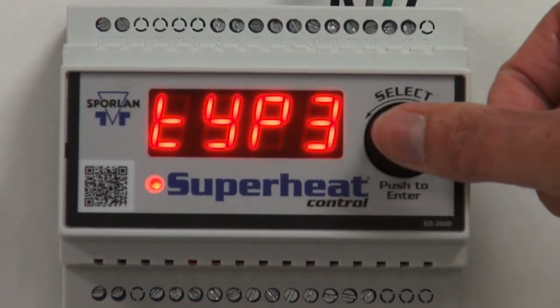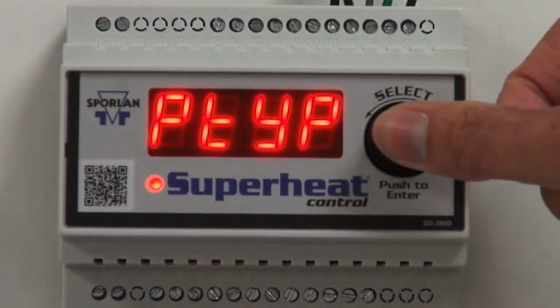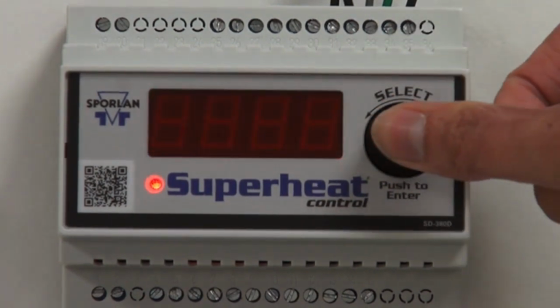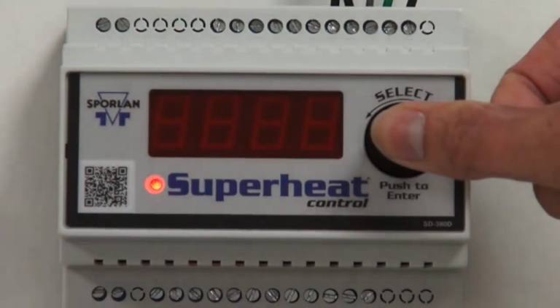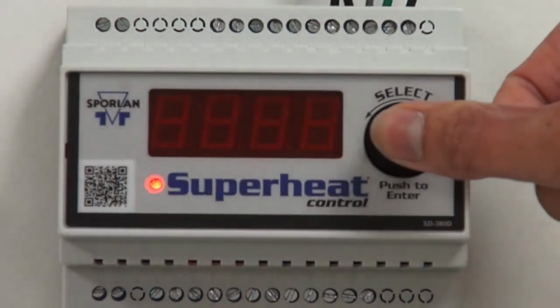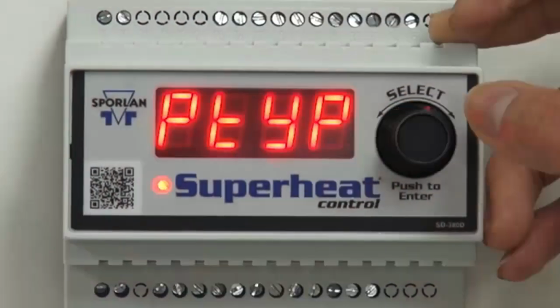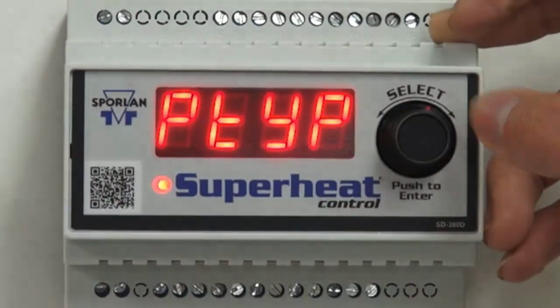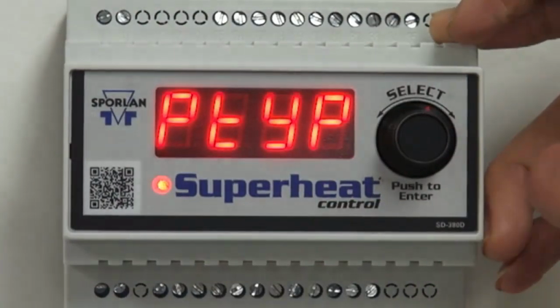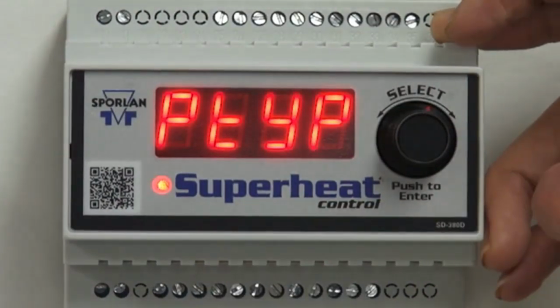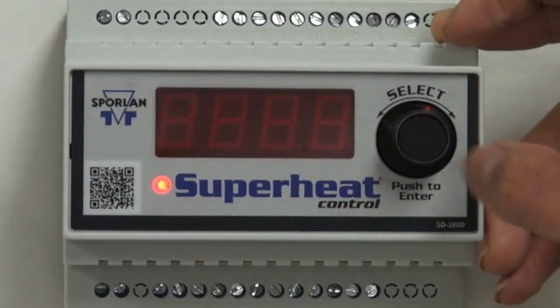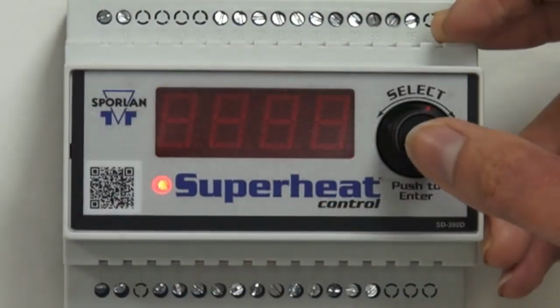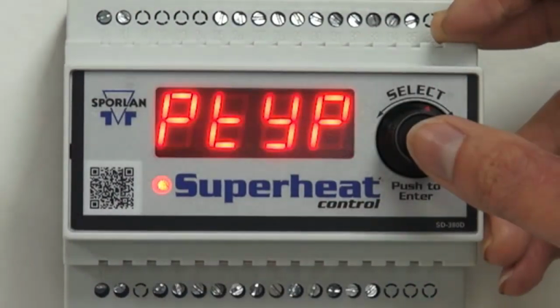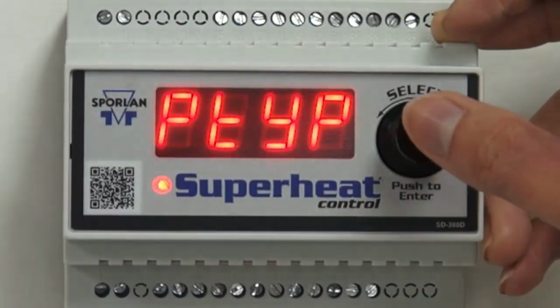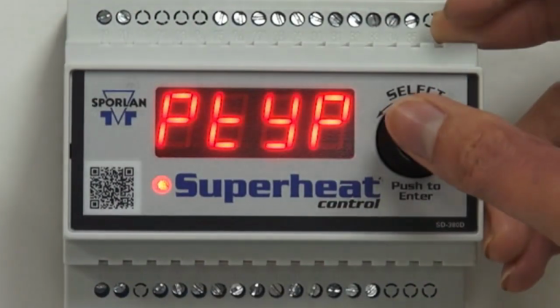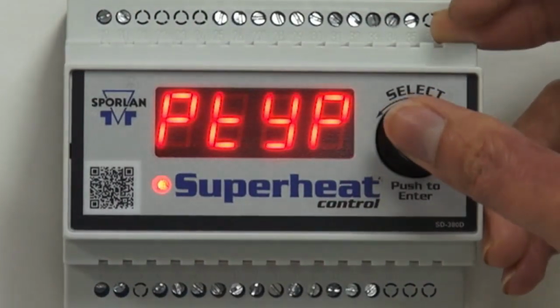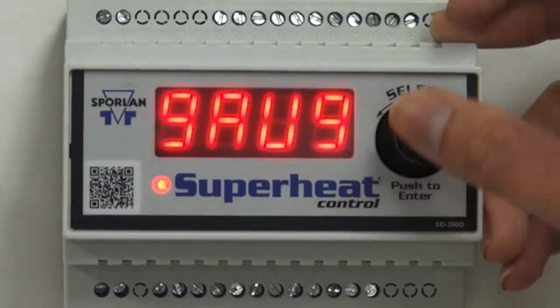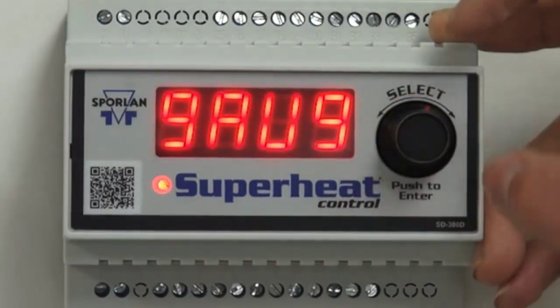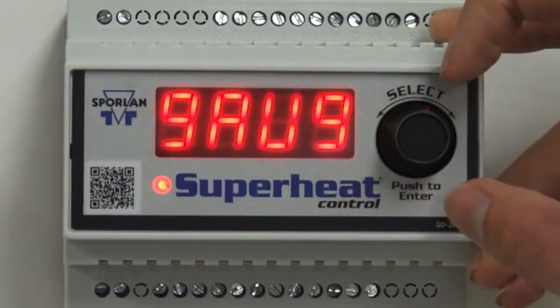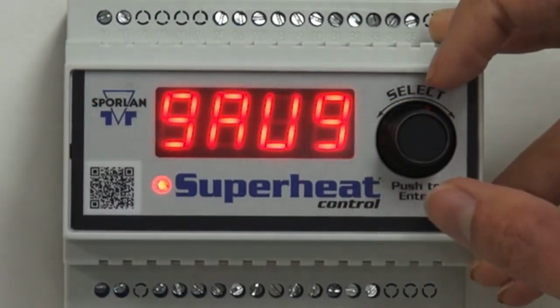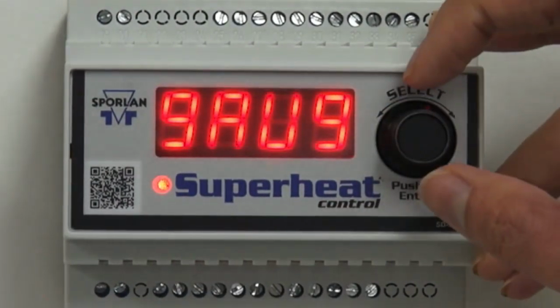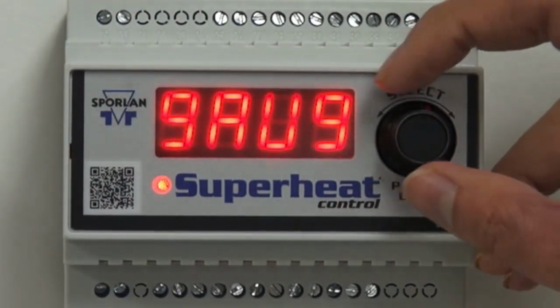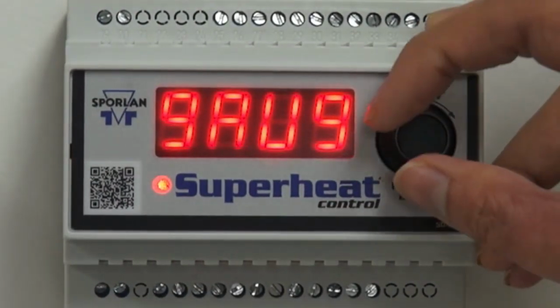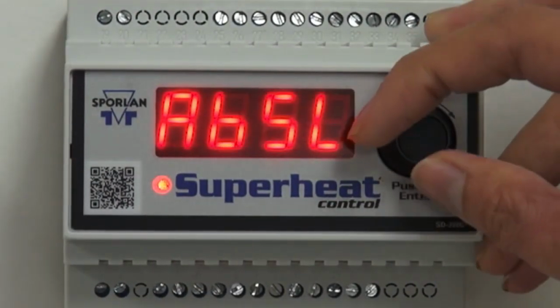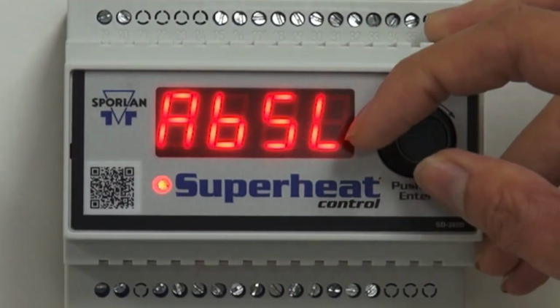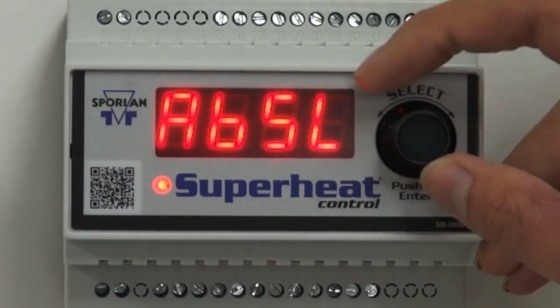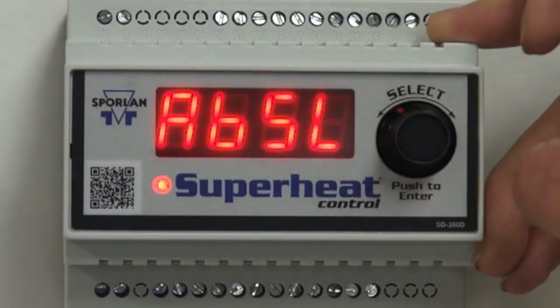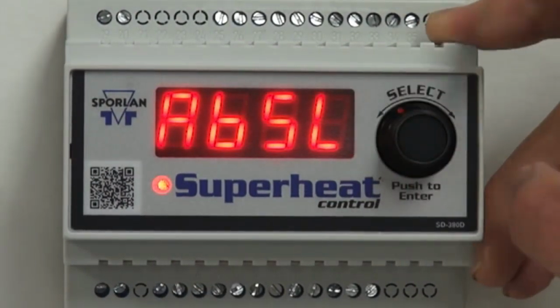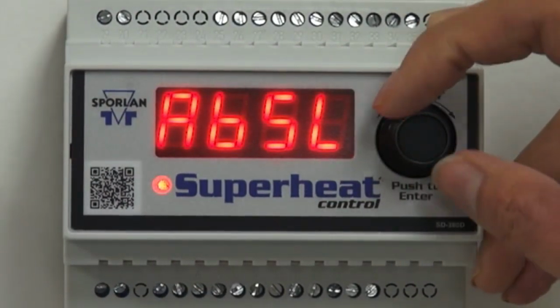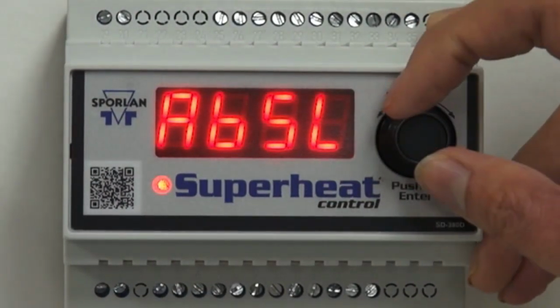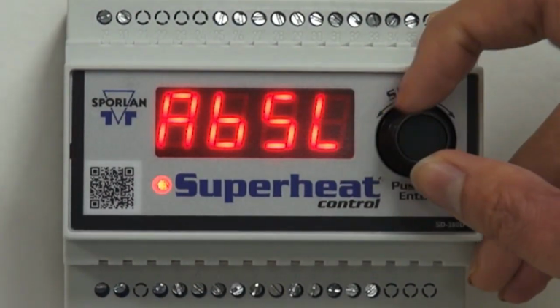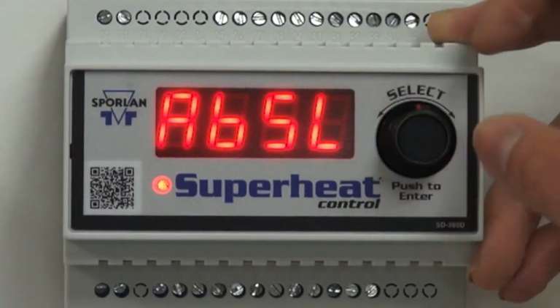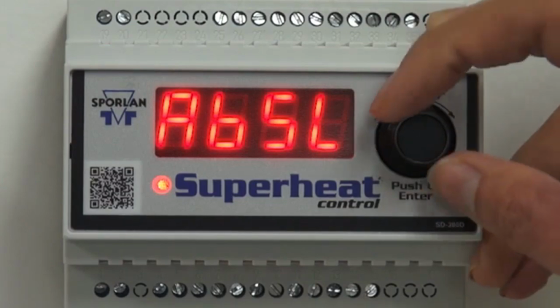Next is the pressure sensor type. Select gauge or absolute. The default is gauge. Press the knob in to save your value.